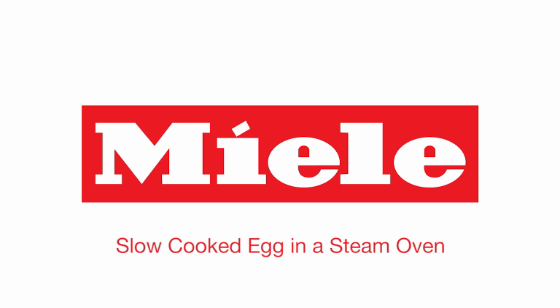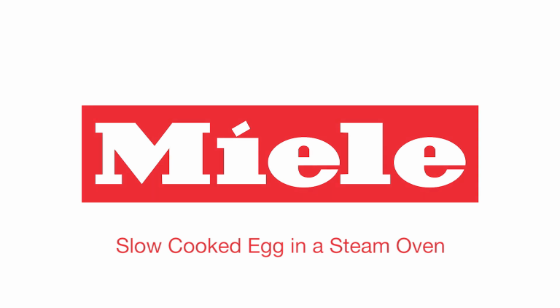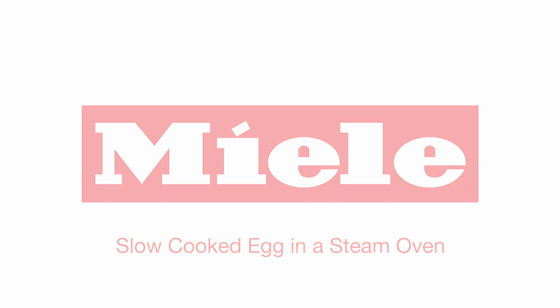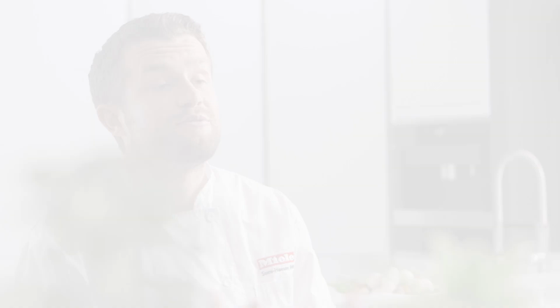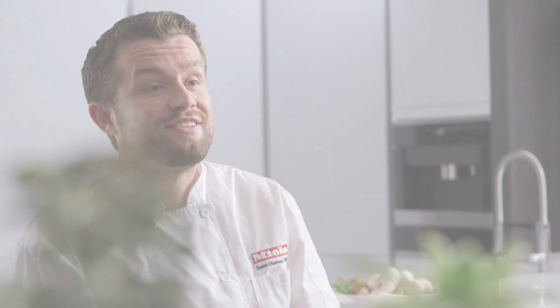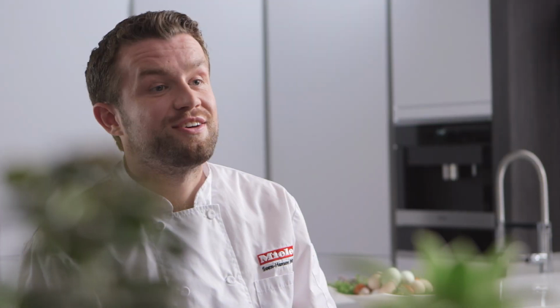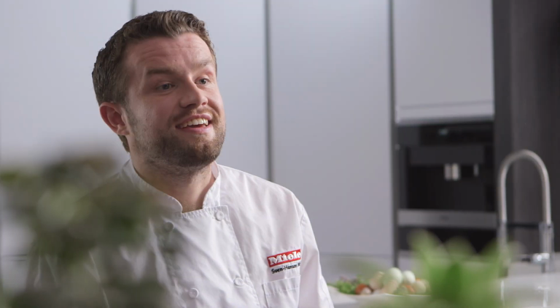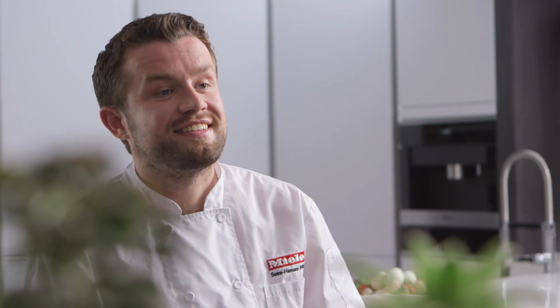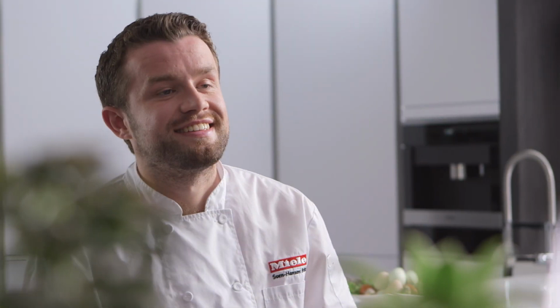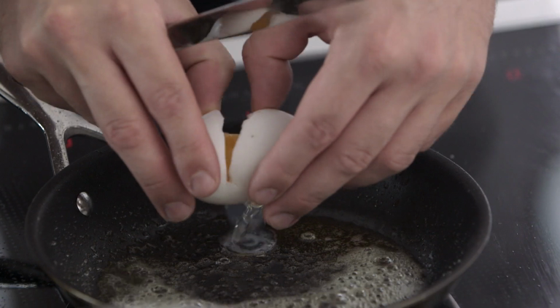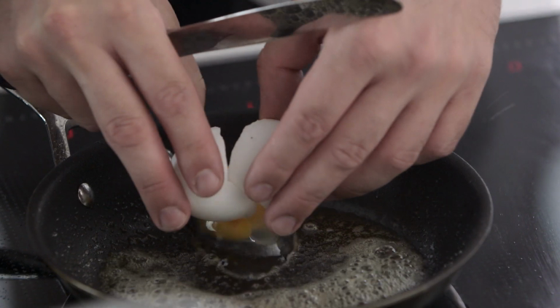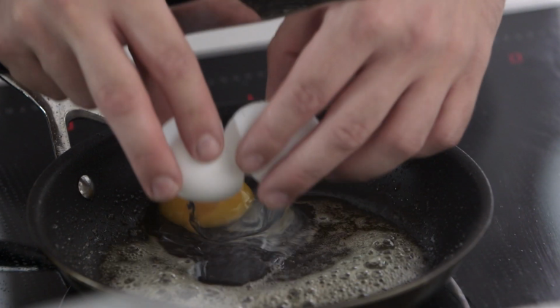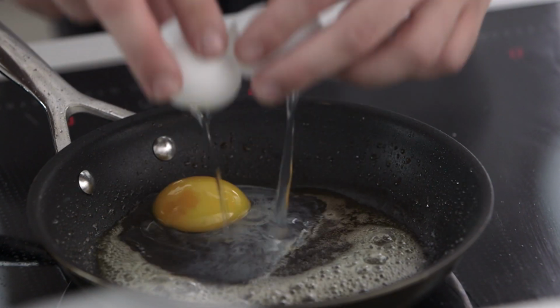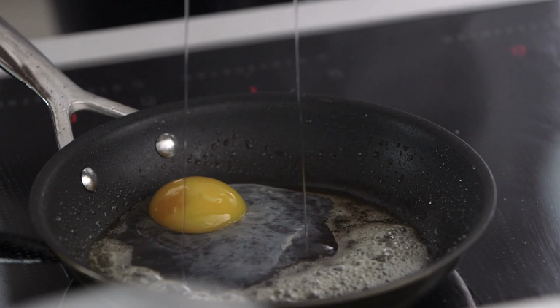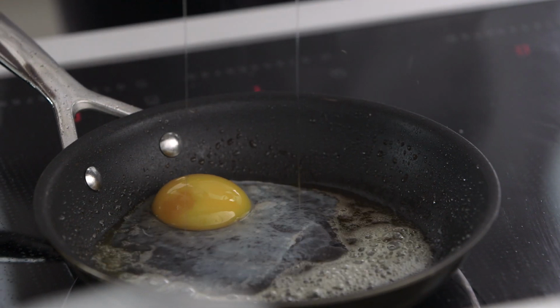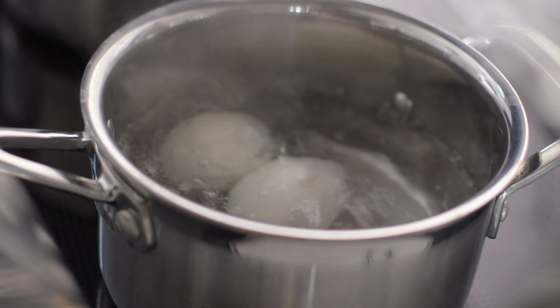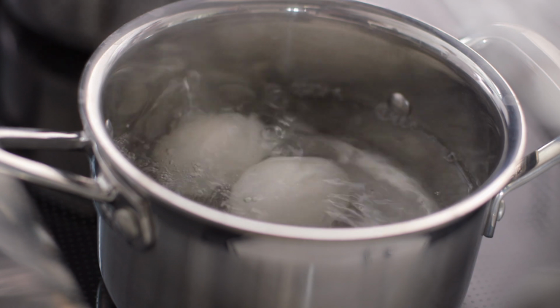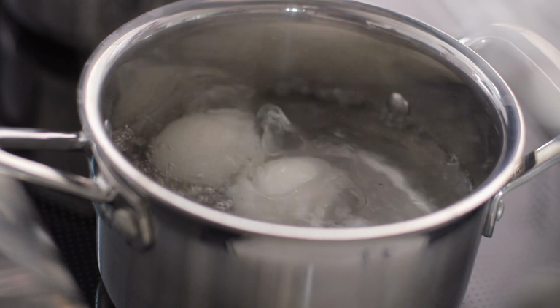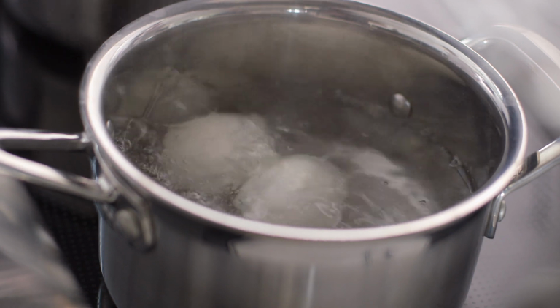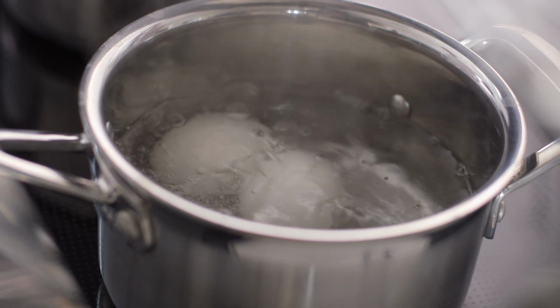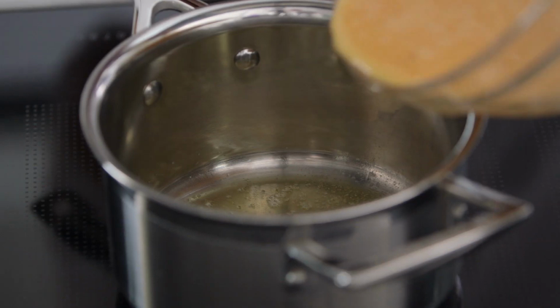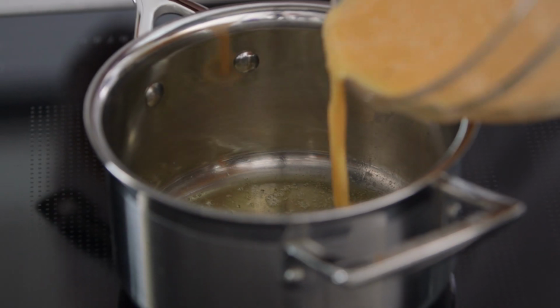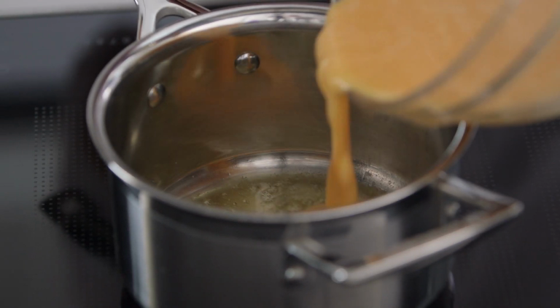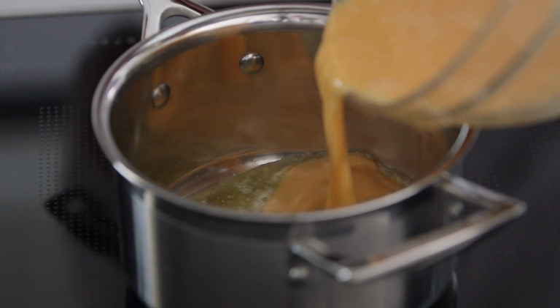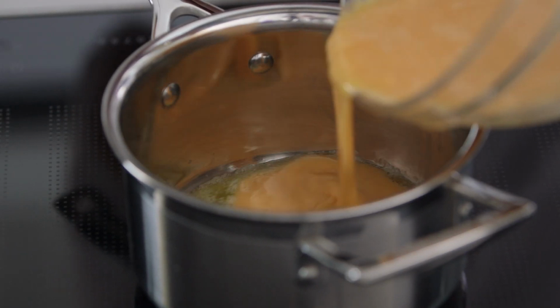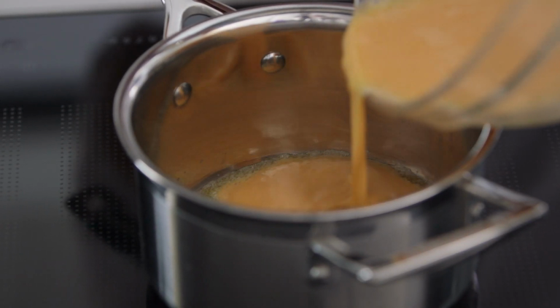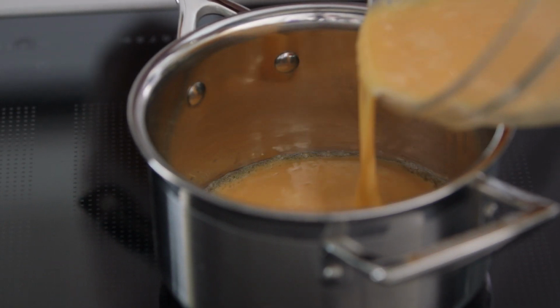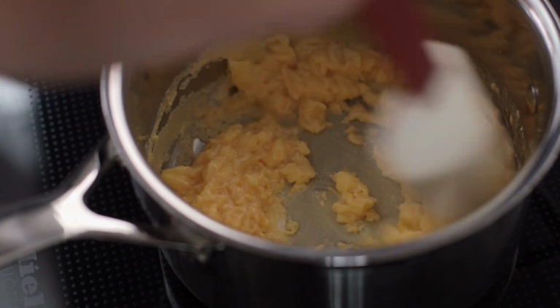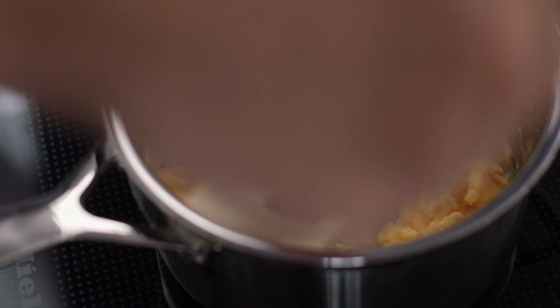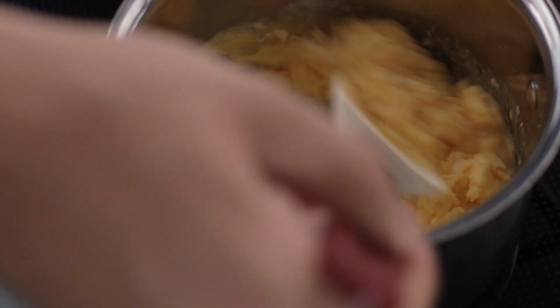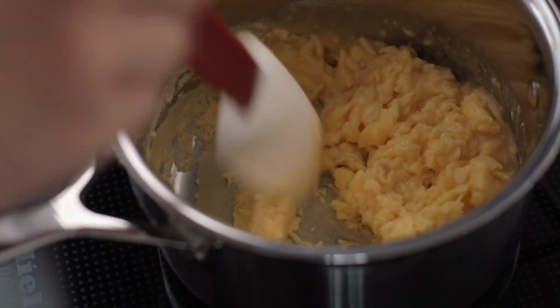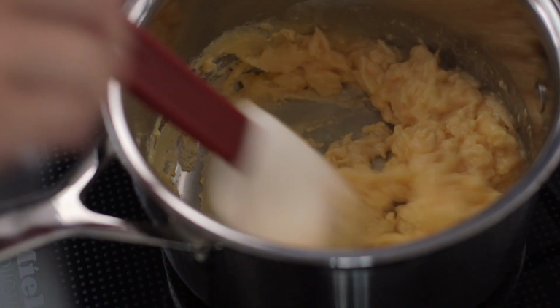There are loads of different ways to cook an egg. However you choose to cook your egg, one of the most important things is to get really great quality fresh eggs.